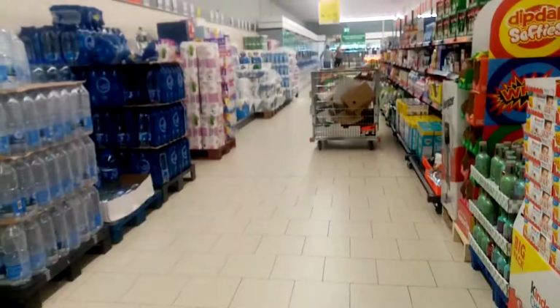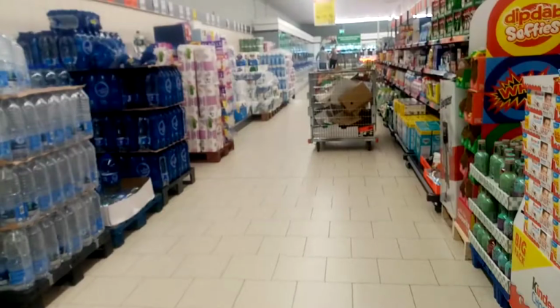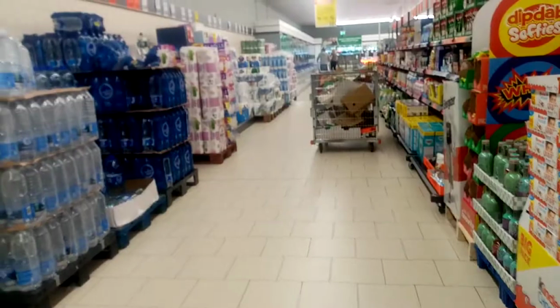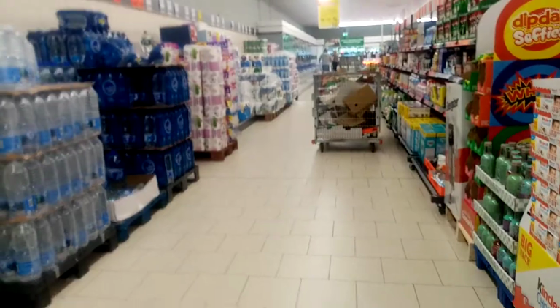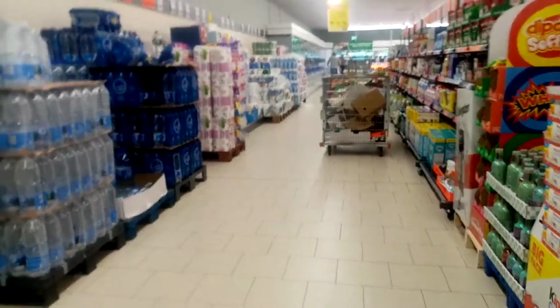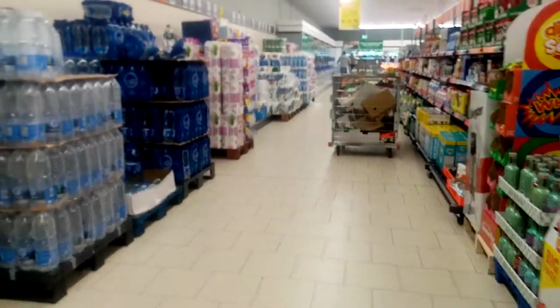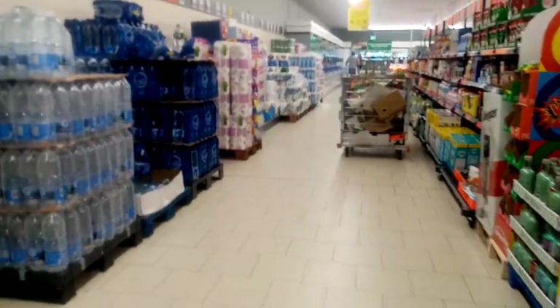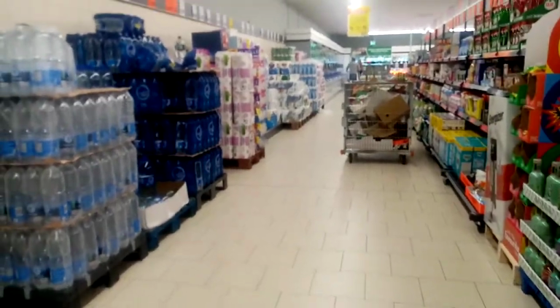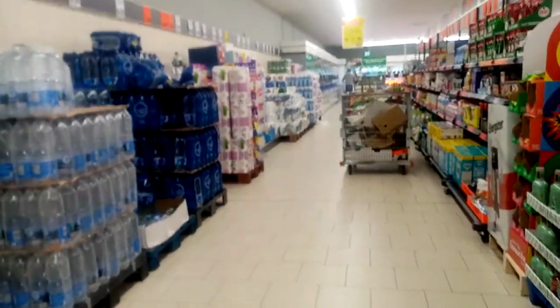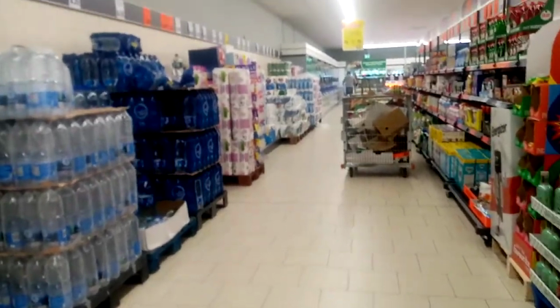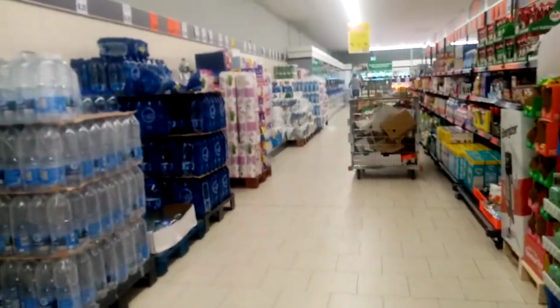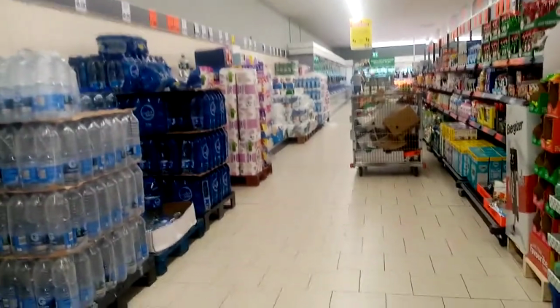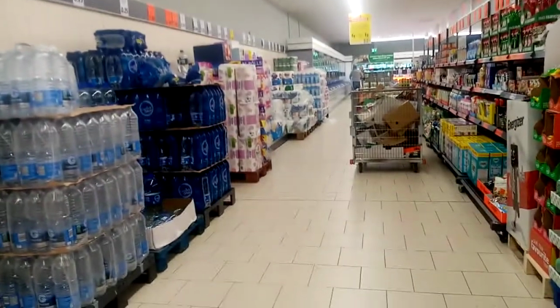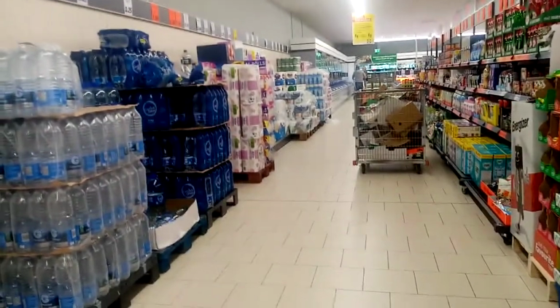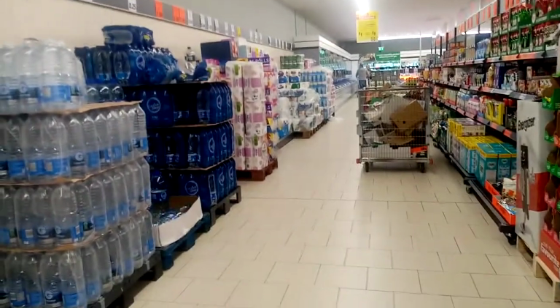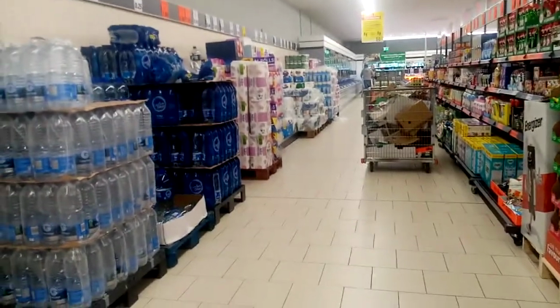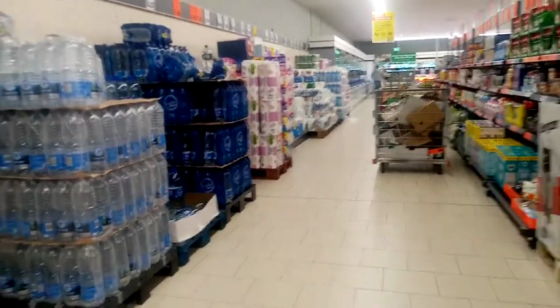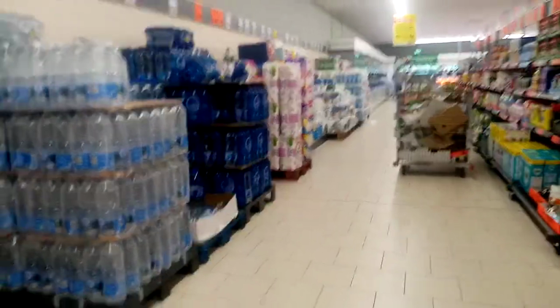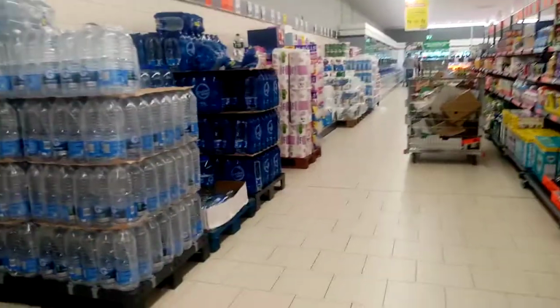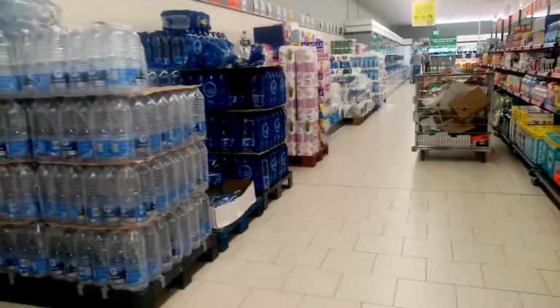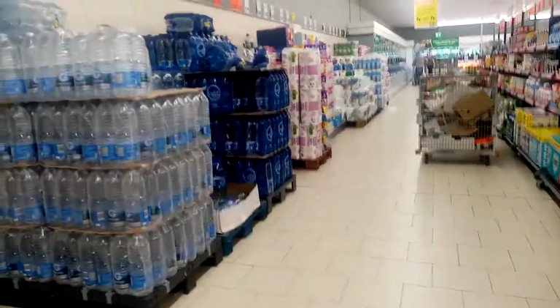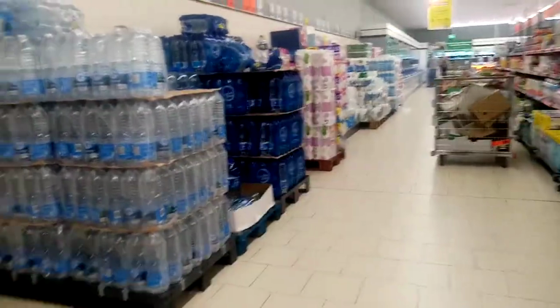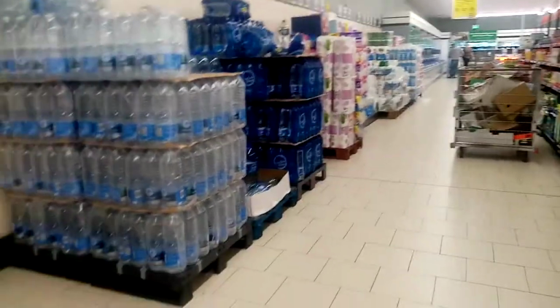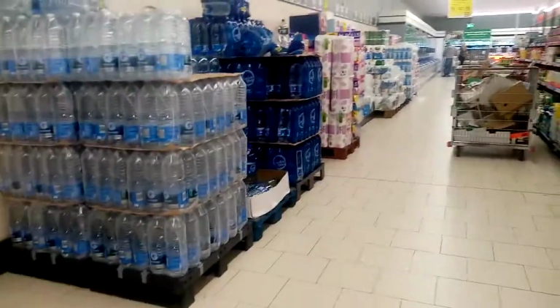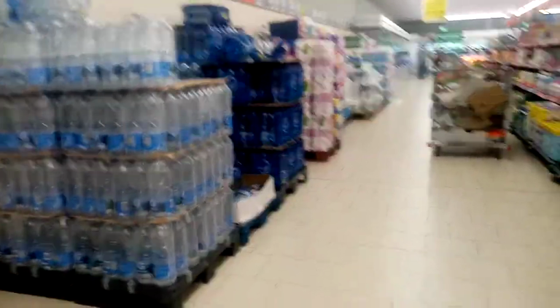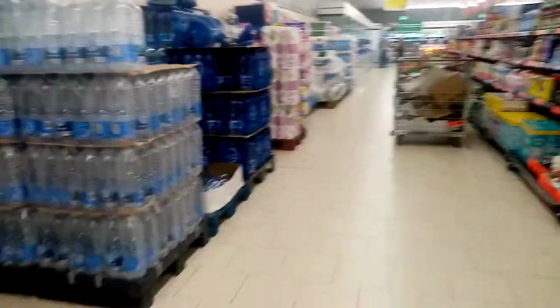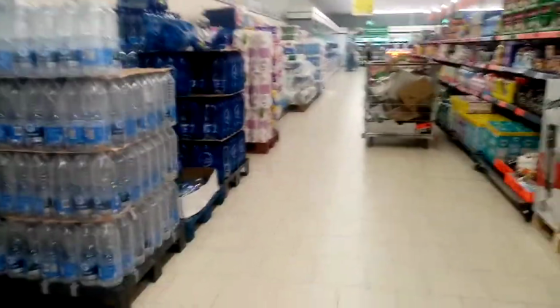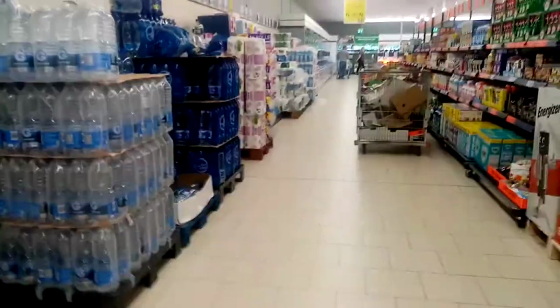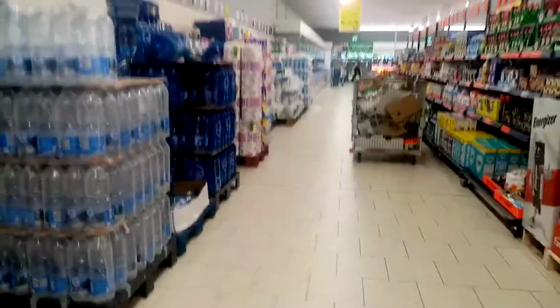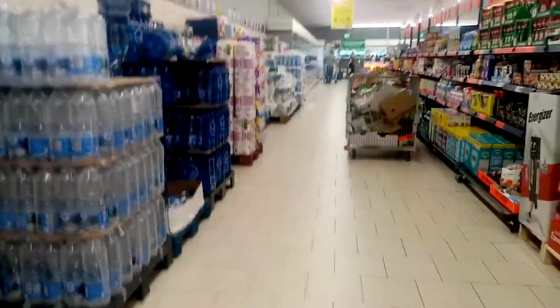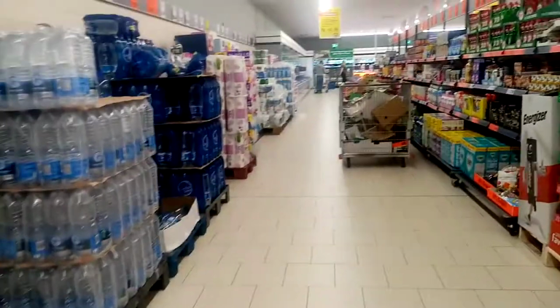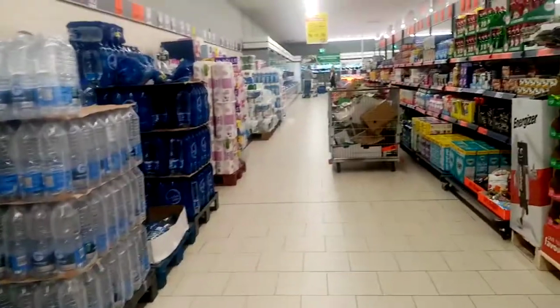And then this is what an aisle looks like in a shop like this - this is food and drink.